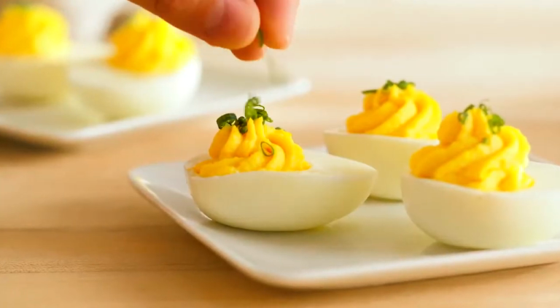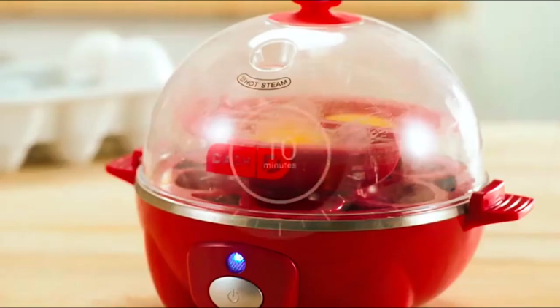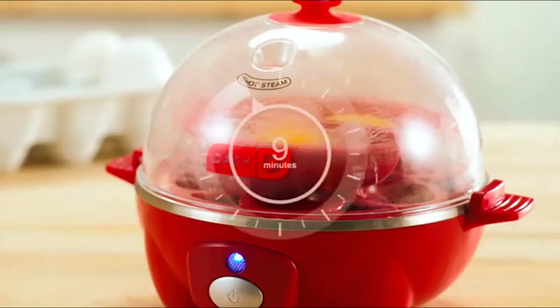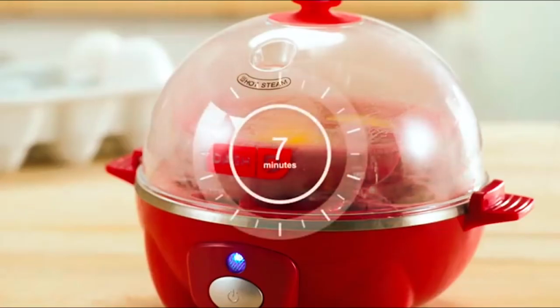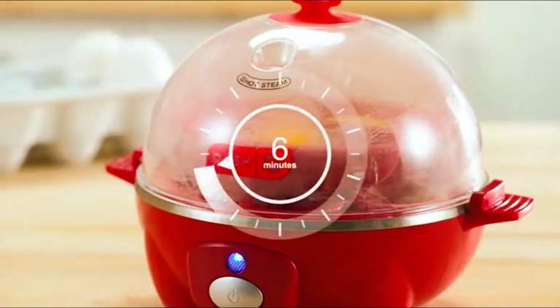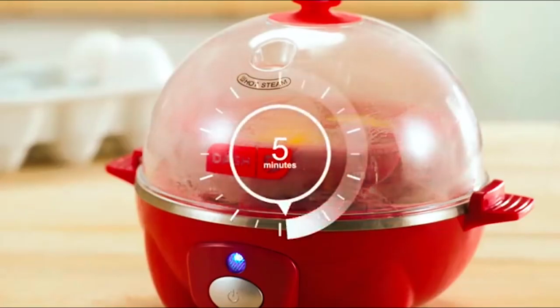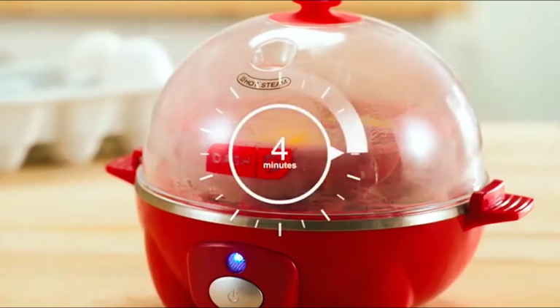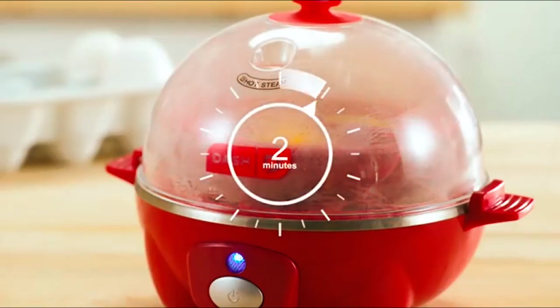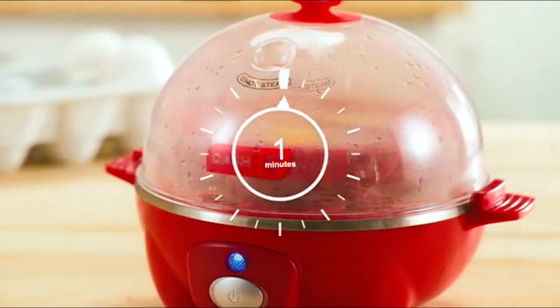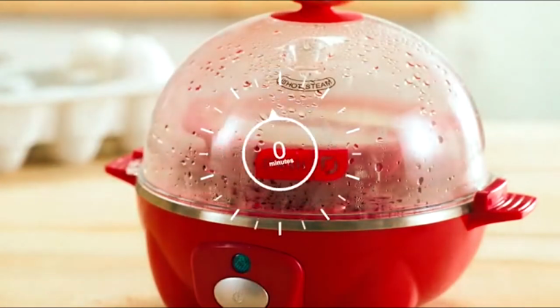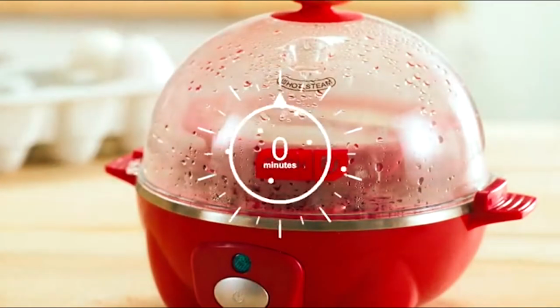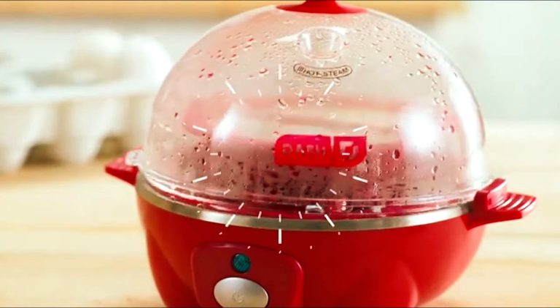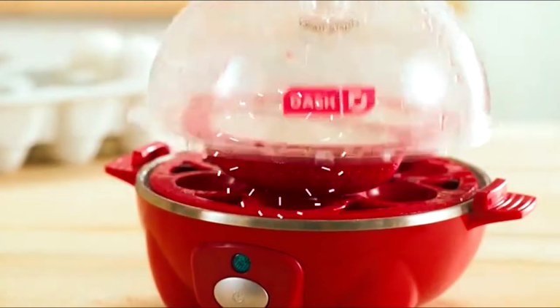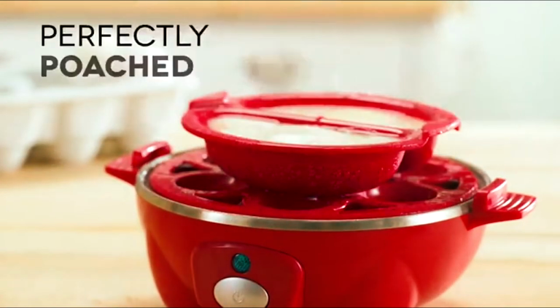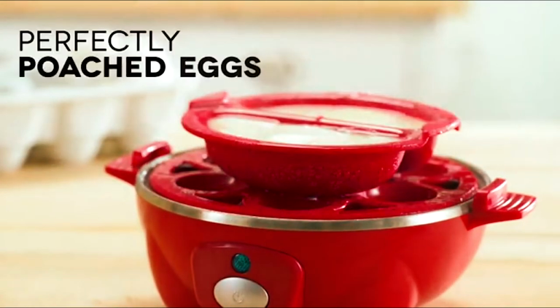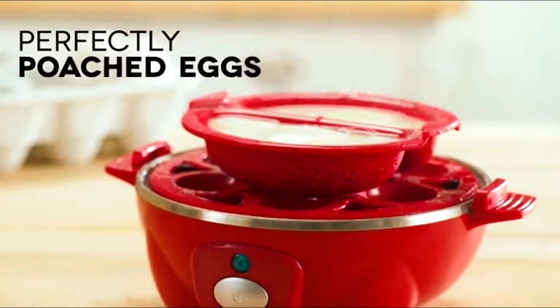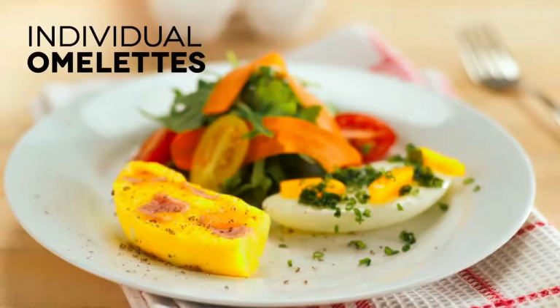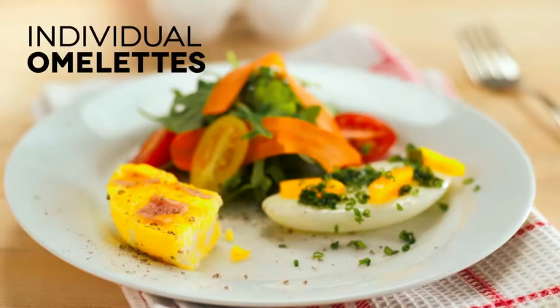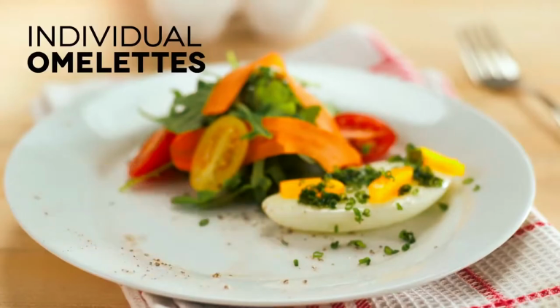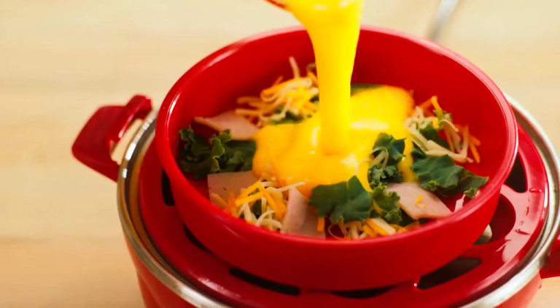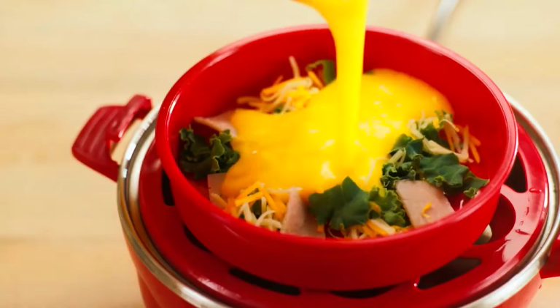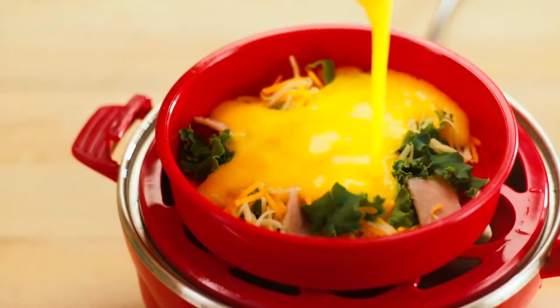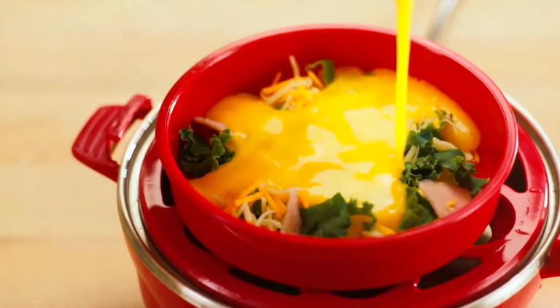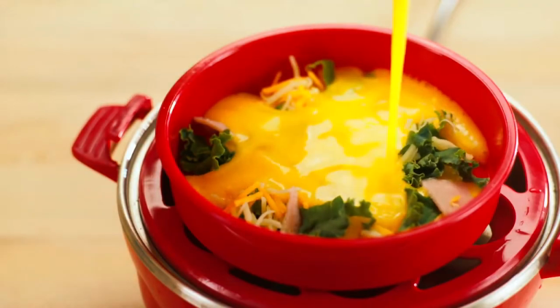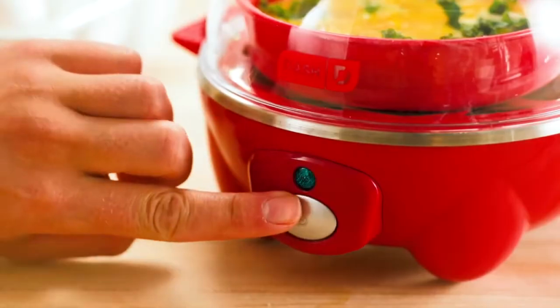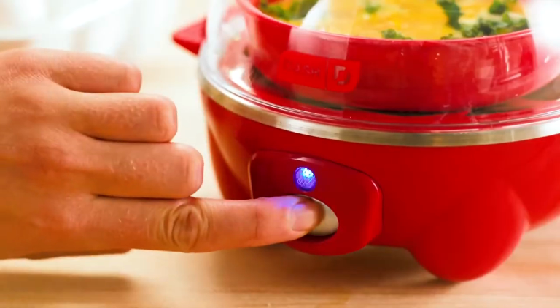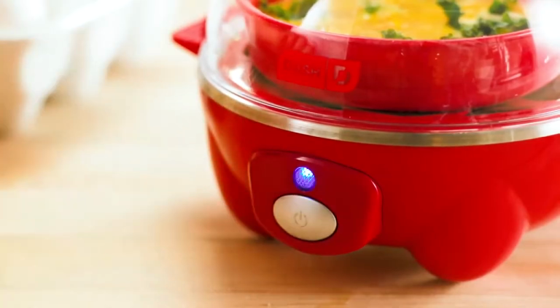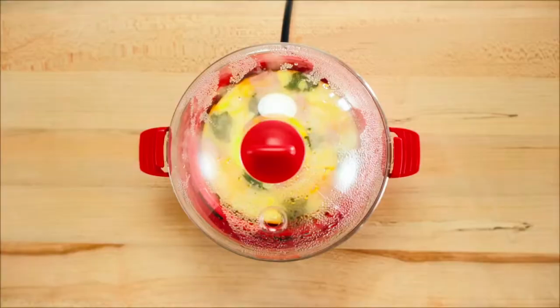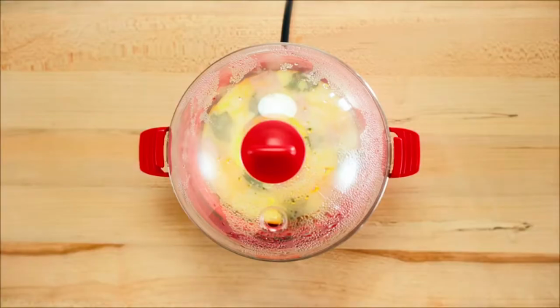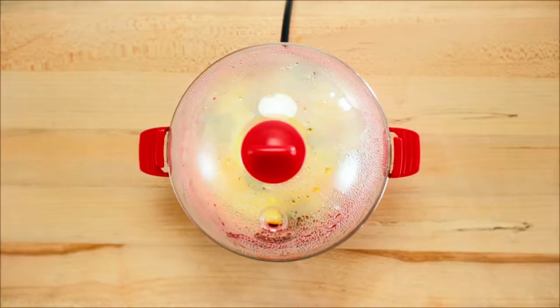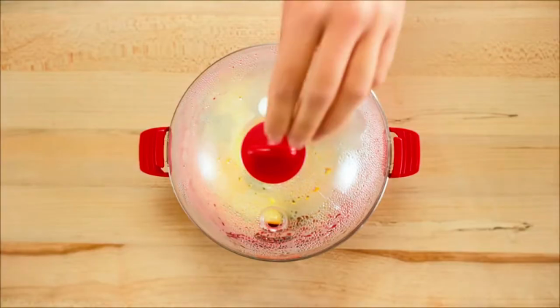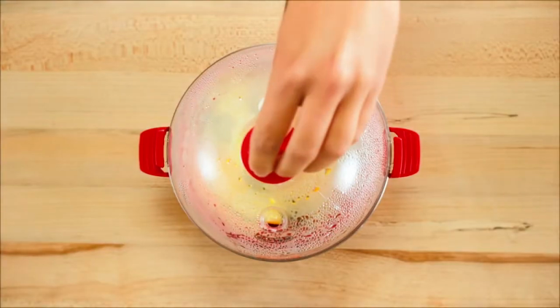The timer beeps when the time has elapsed and the appliance powers down. It's easy to use and speeds up the process of making eggs.